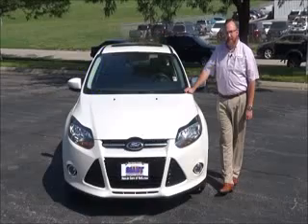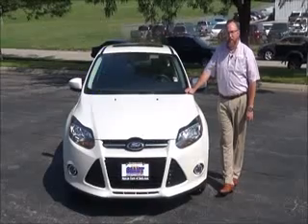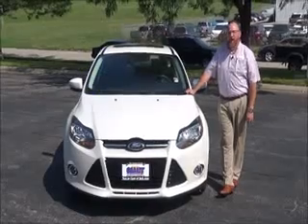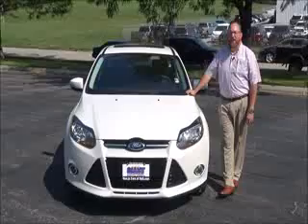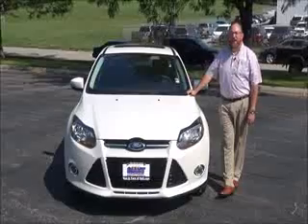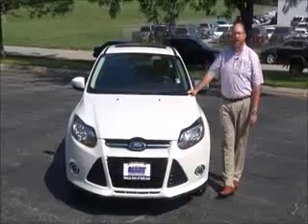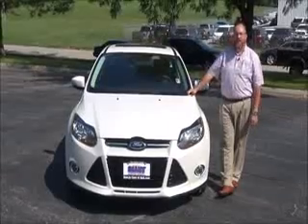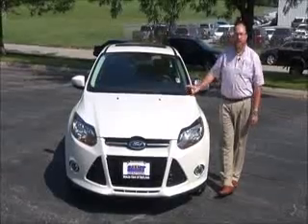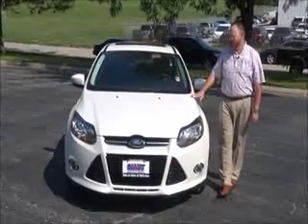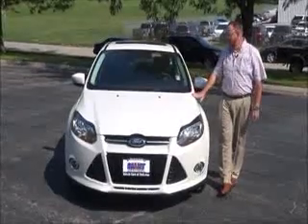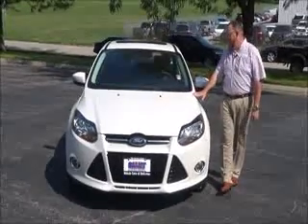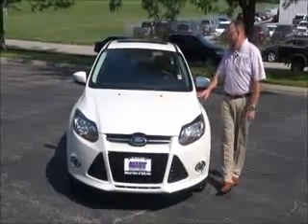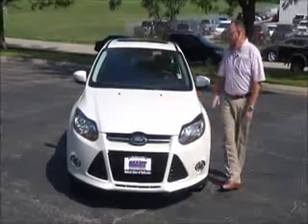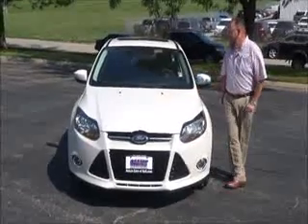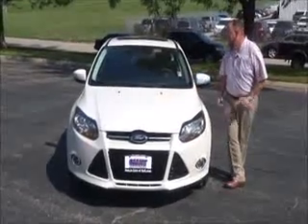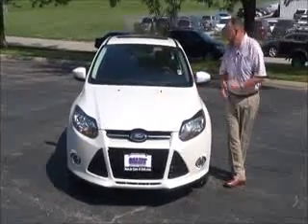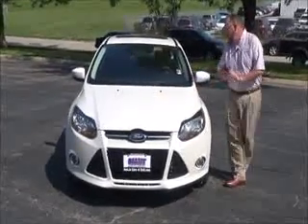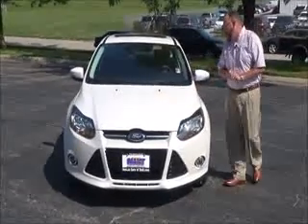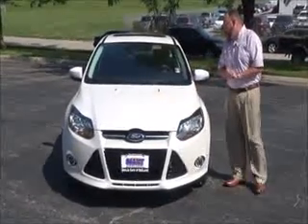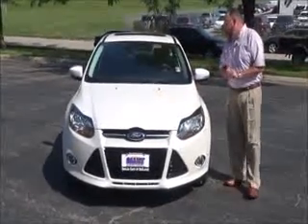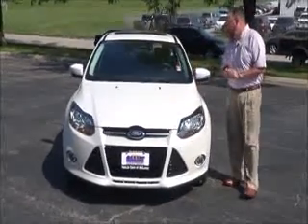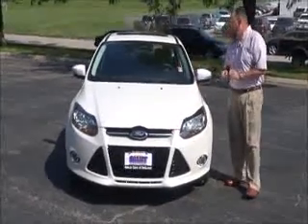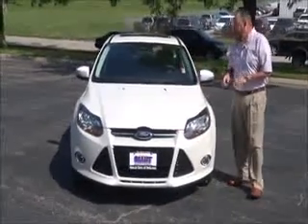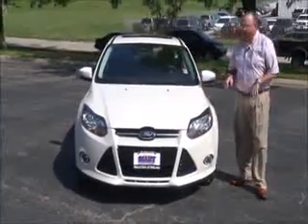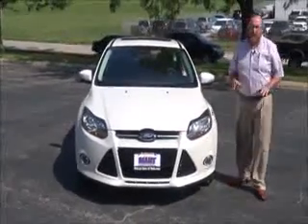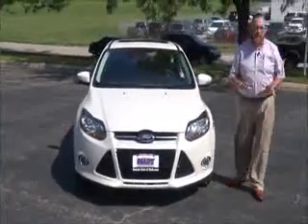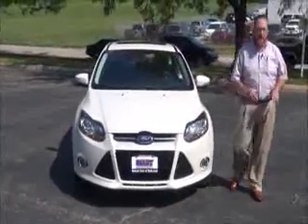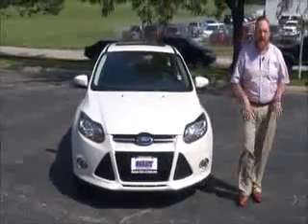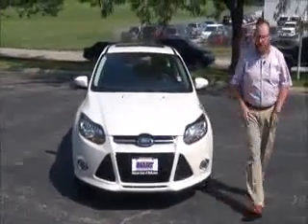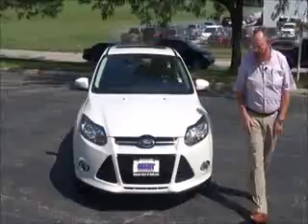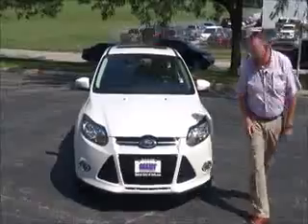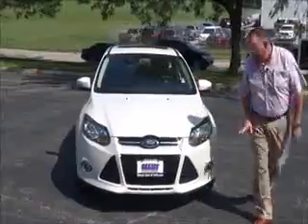Brian Kelly here for the Honda Giant, here to show you this 2013 Ford Focus Titanium — it's got 44,000 miles on it.